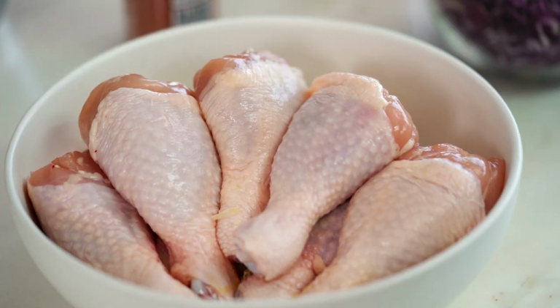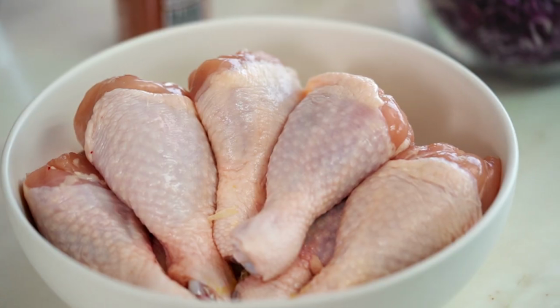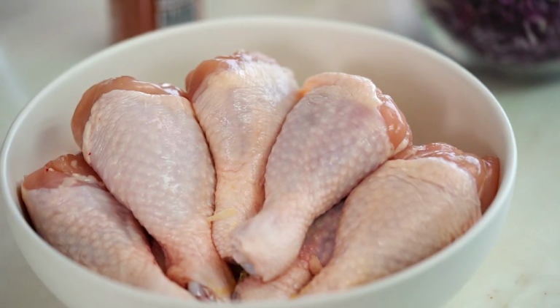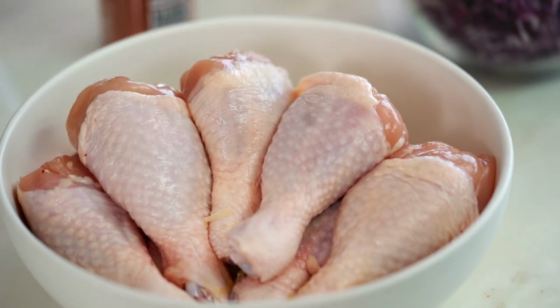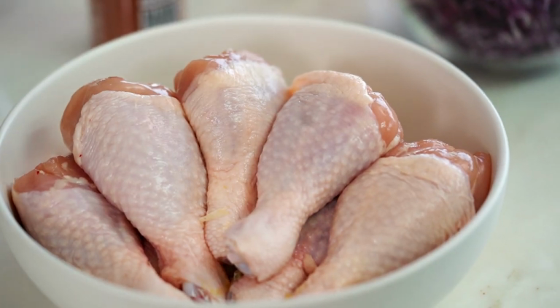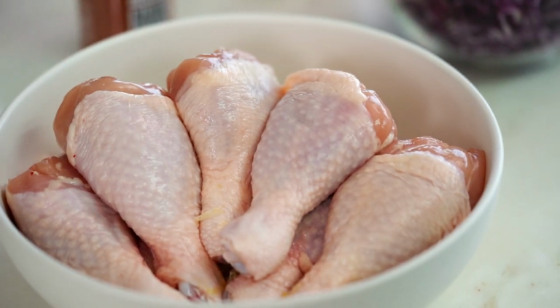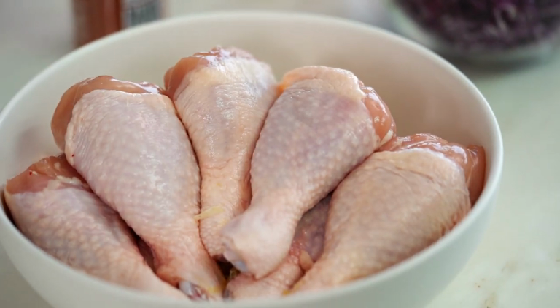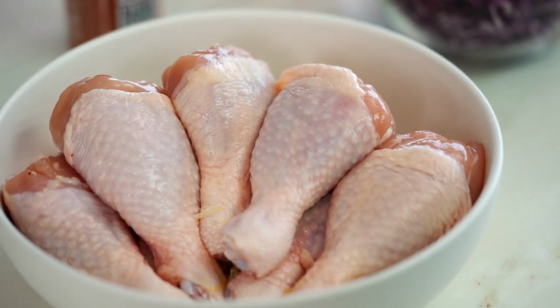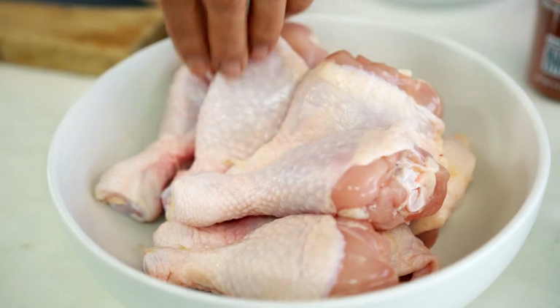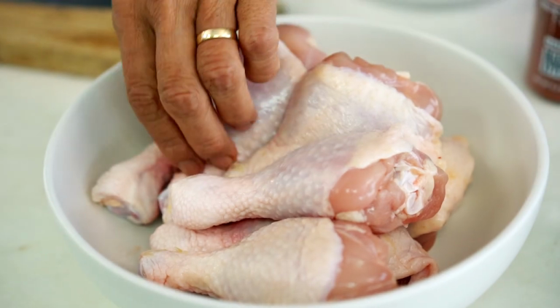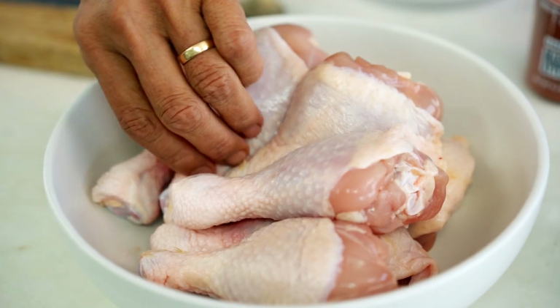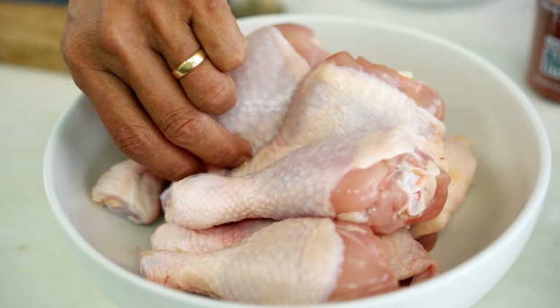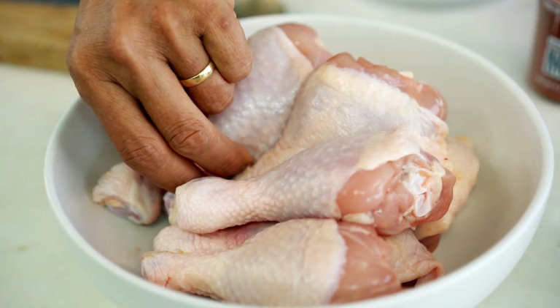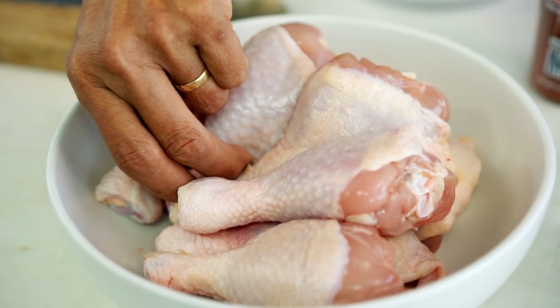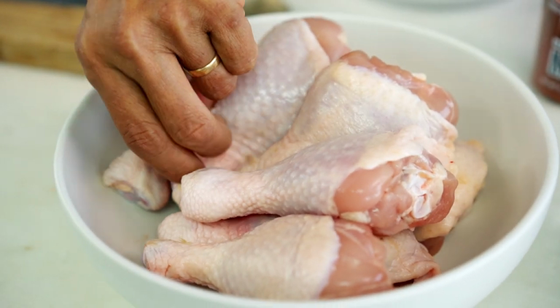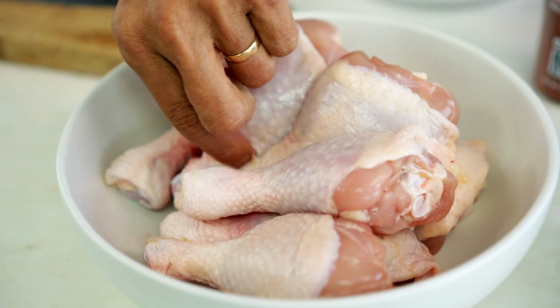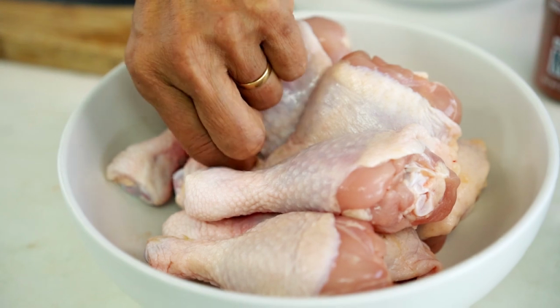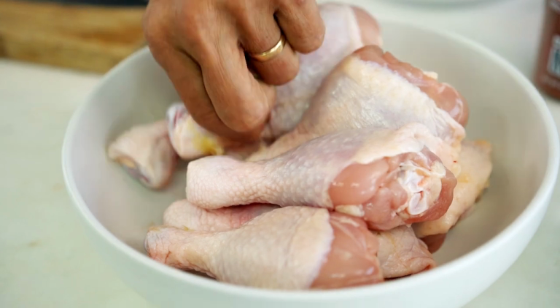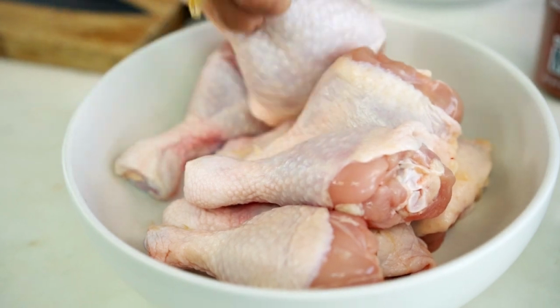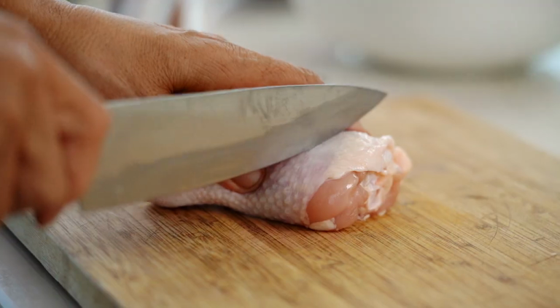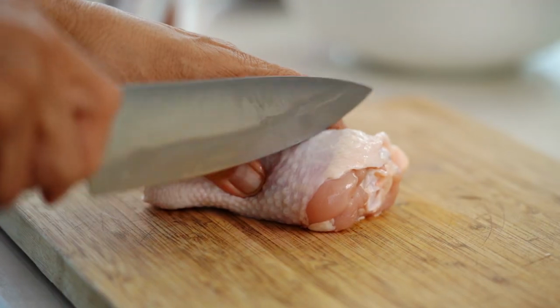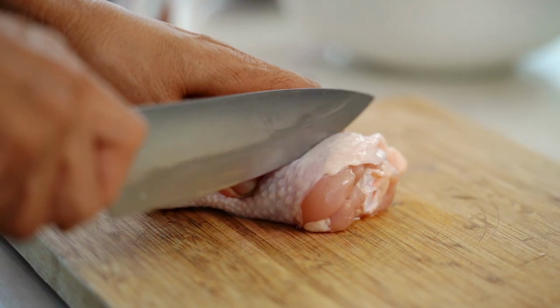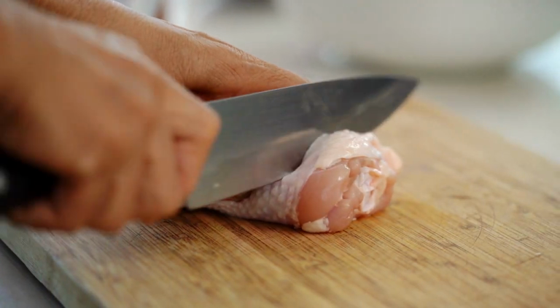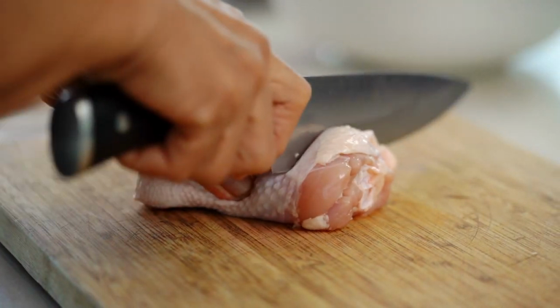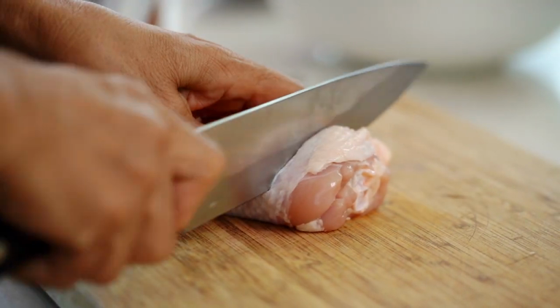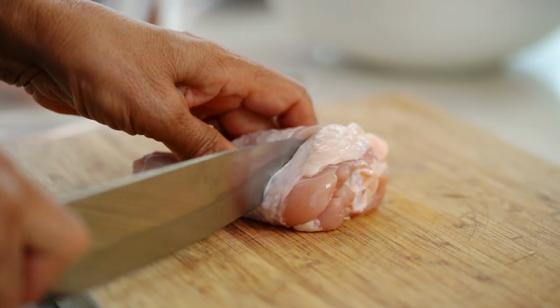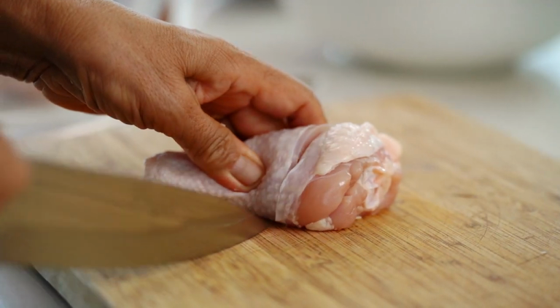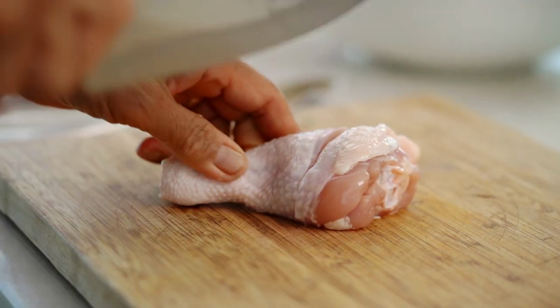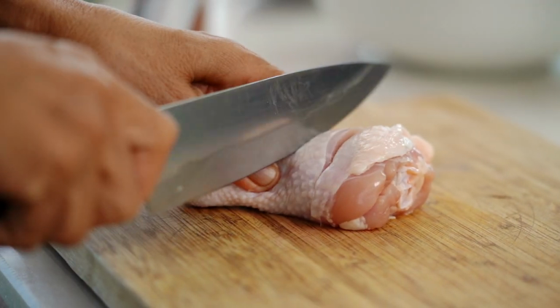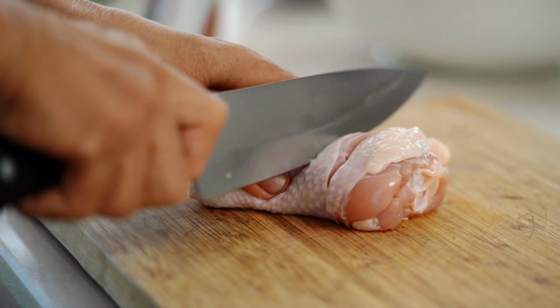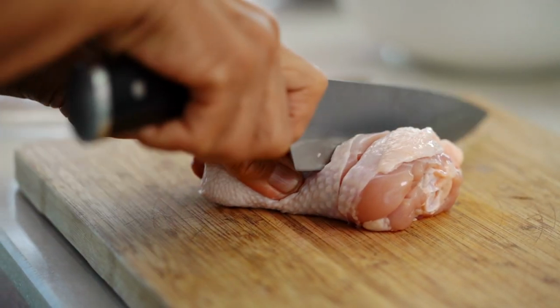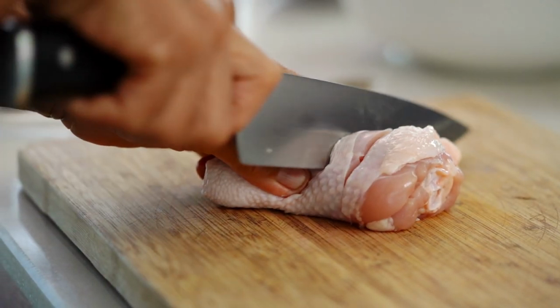First of all, we do the chicken. Take the drumstick — no secret — we get more flavor. Cut the drumstick and all the flavor will go inside.